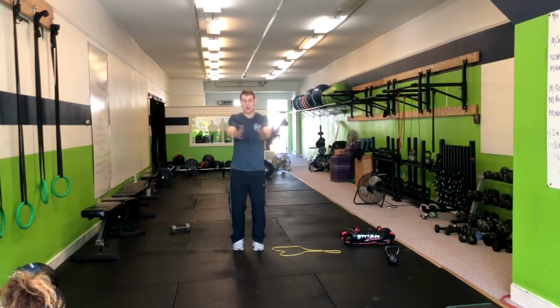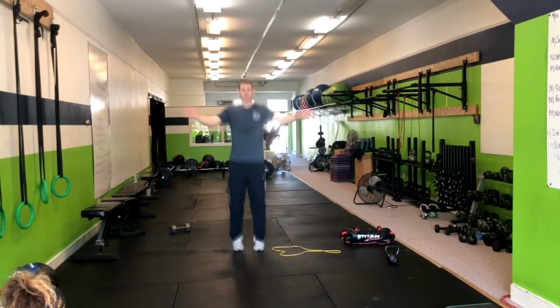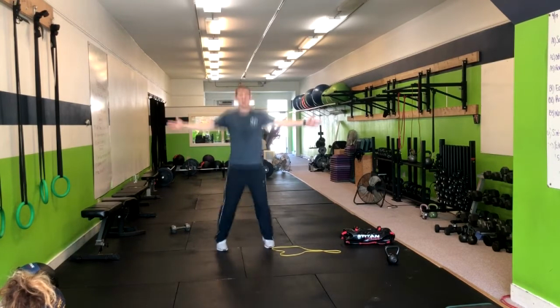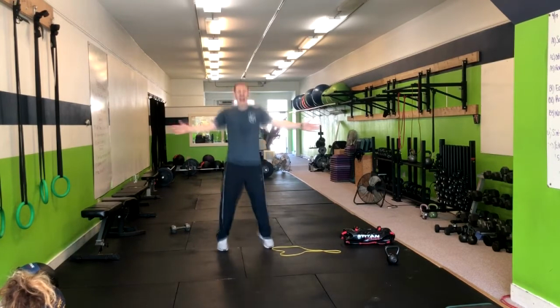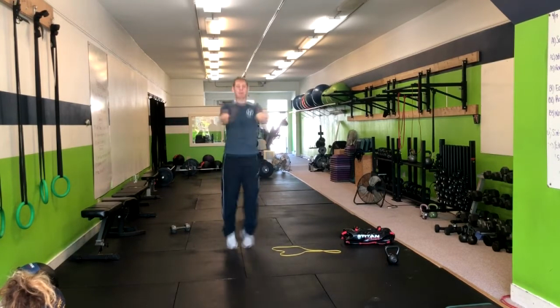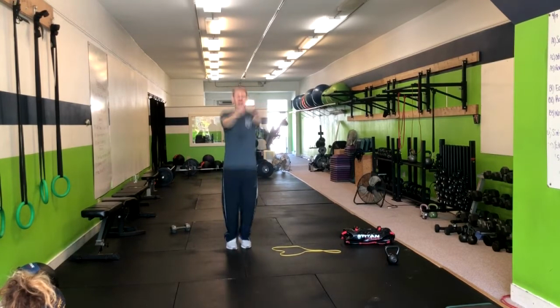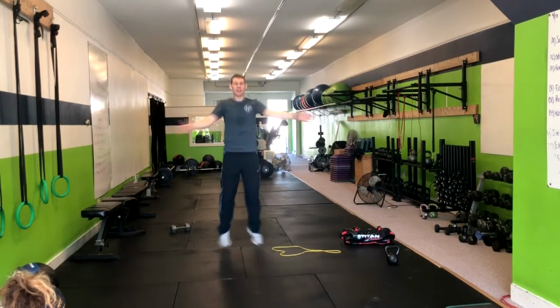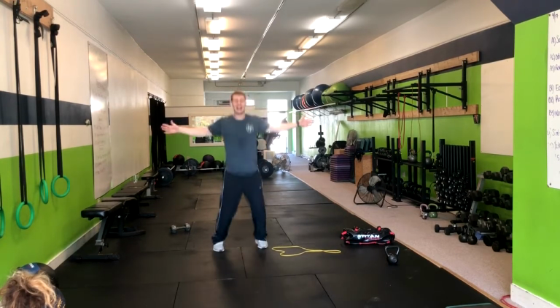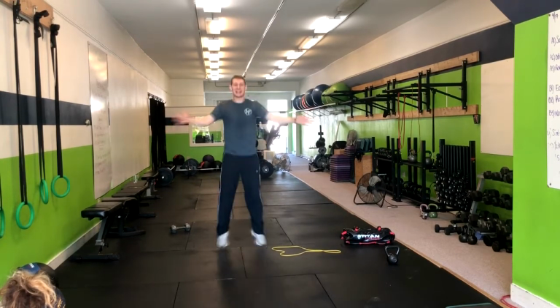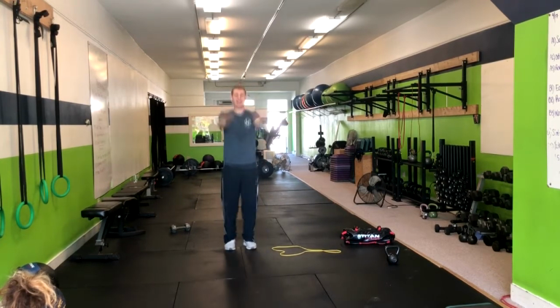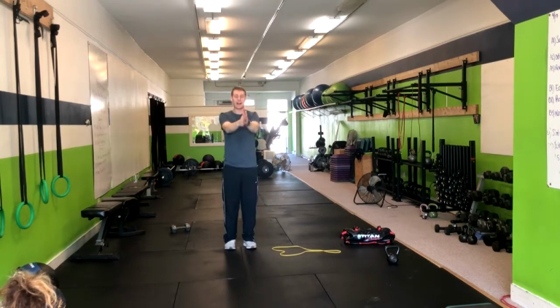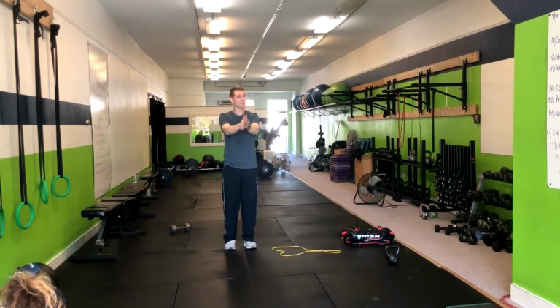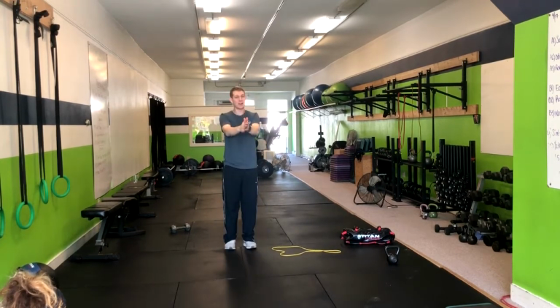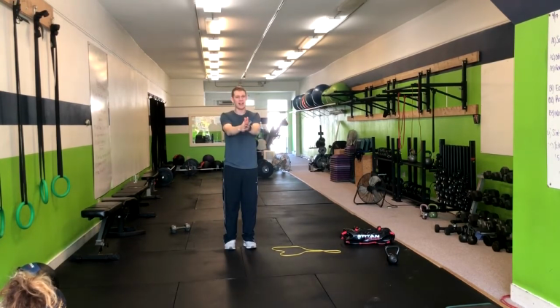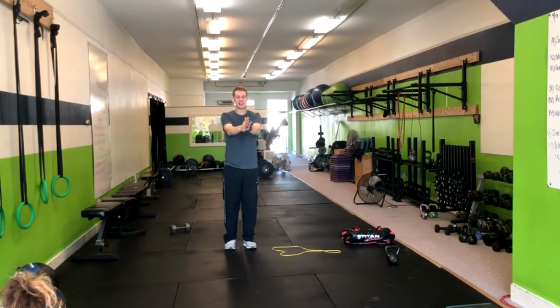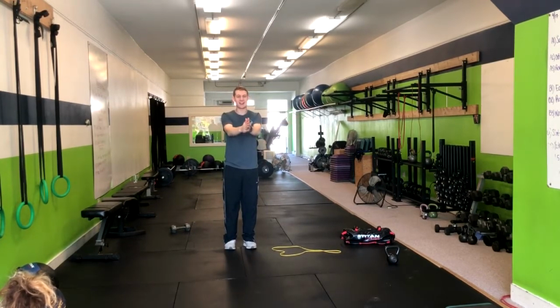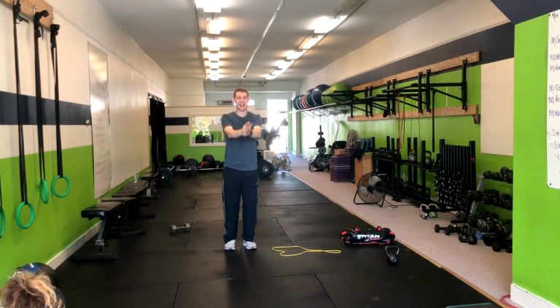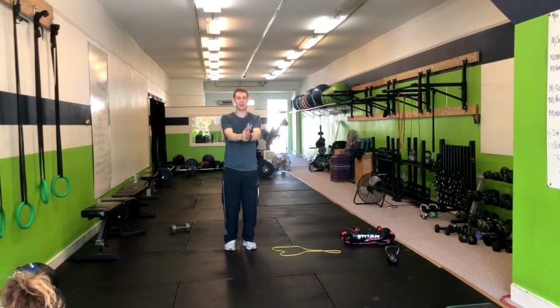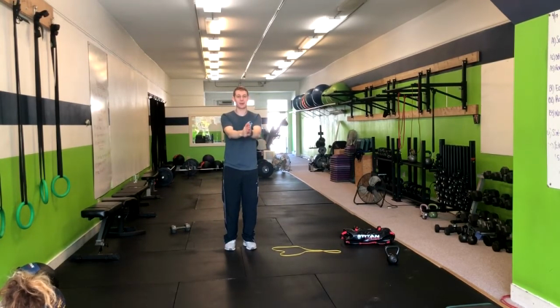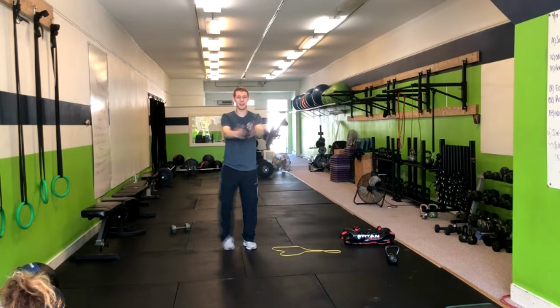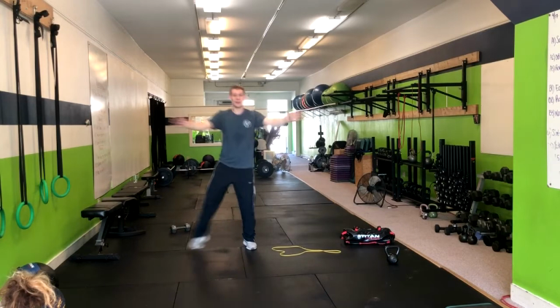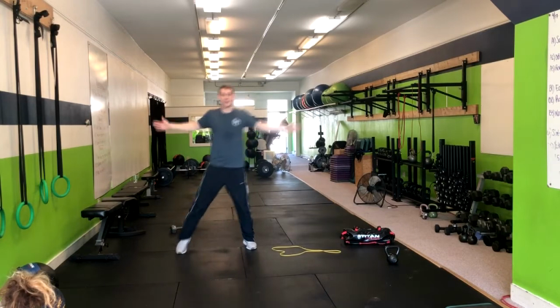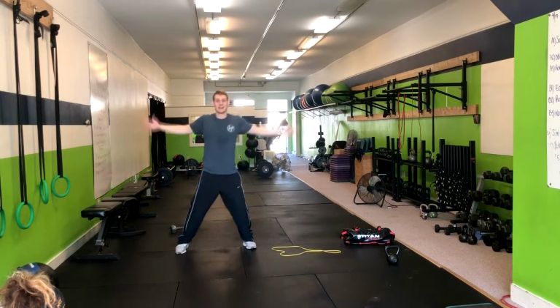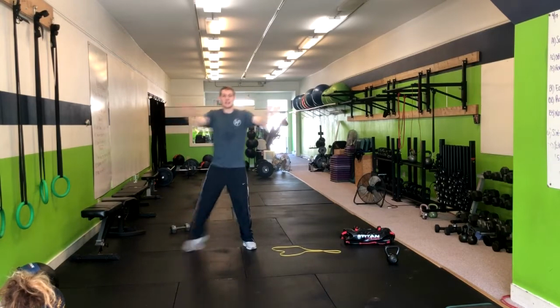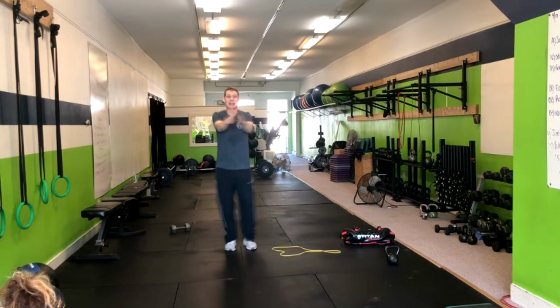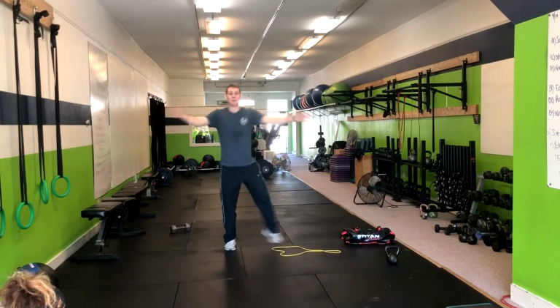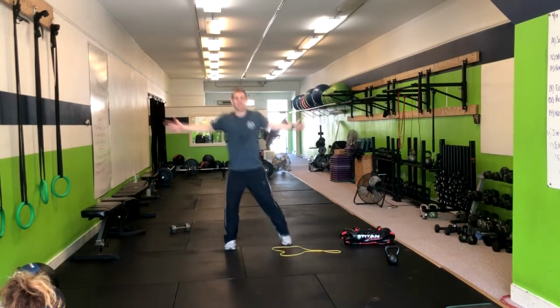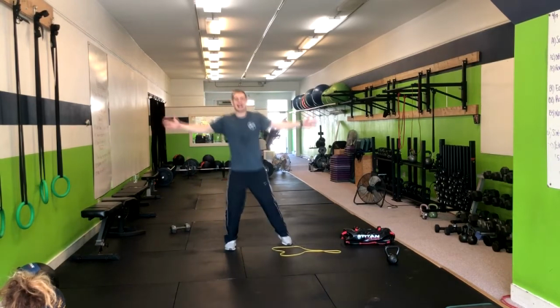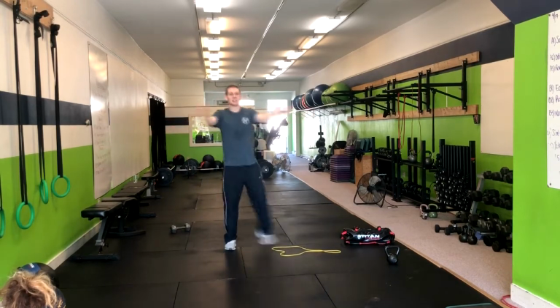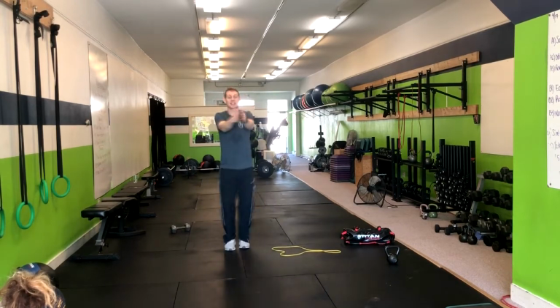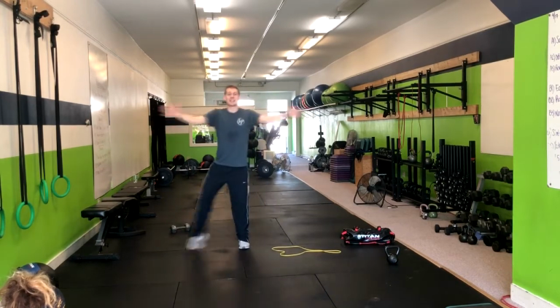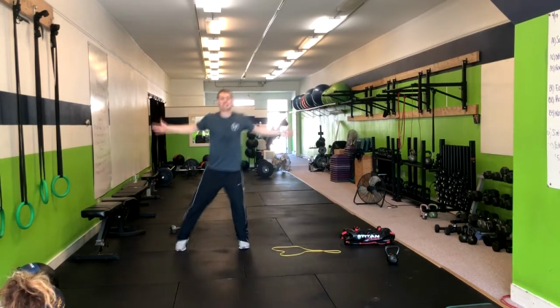If all the hopping around is high impact for you, that's alright. What we're going to do is tap it to the side just like this.